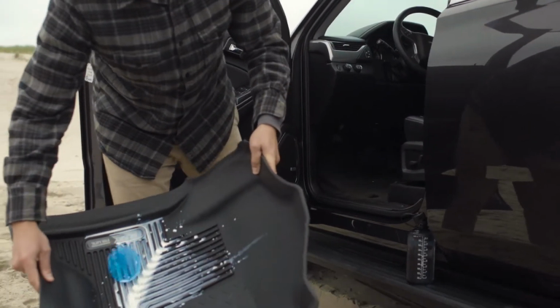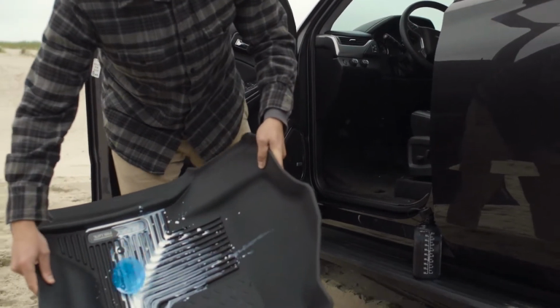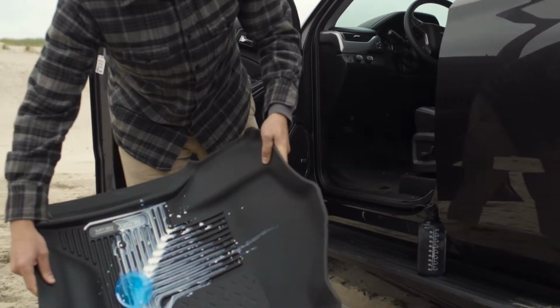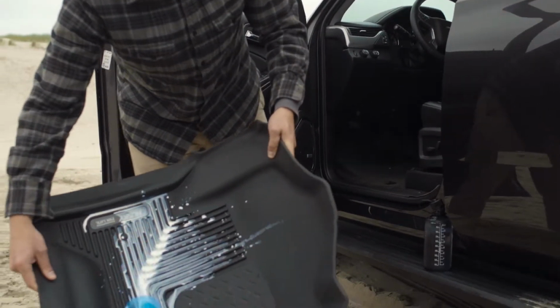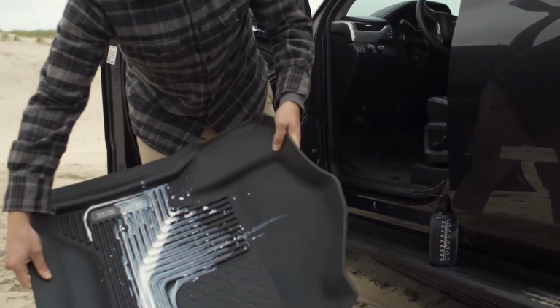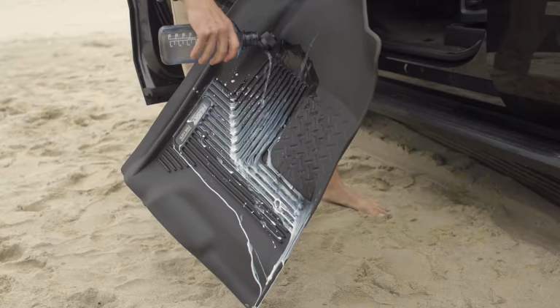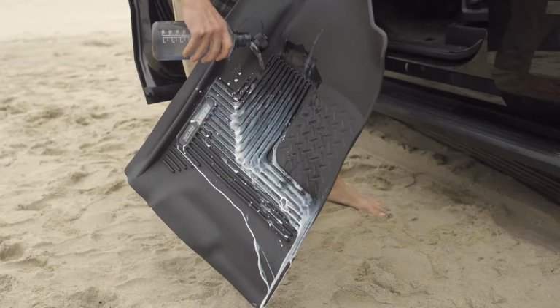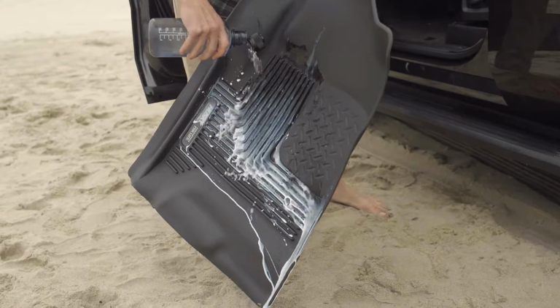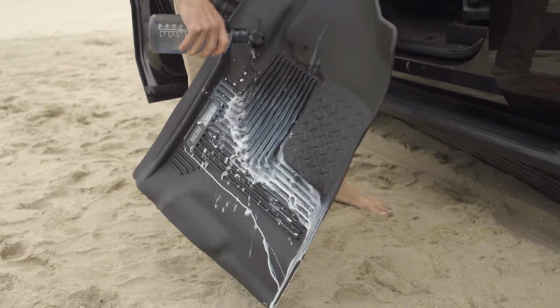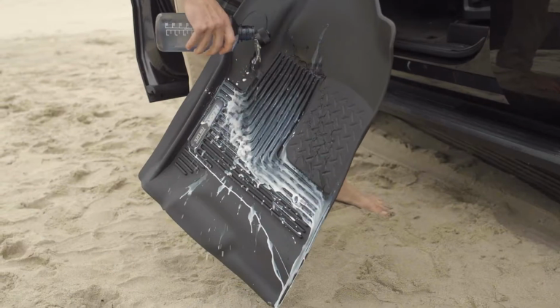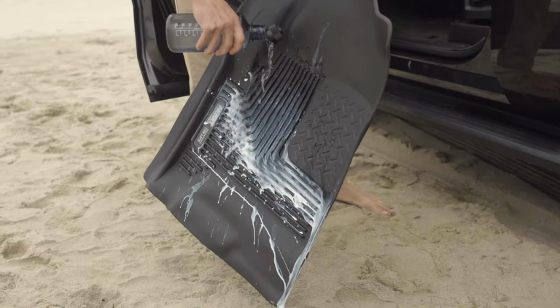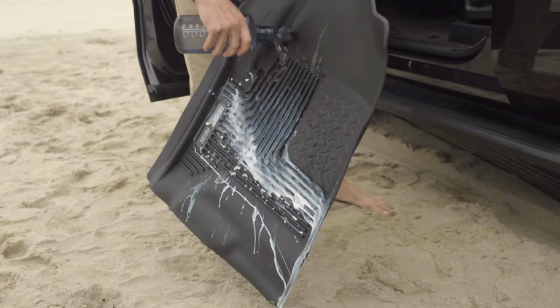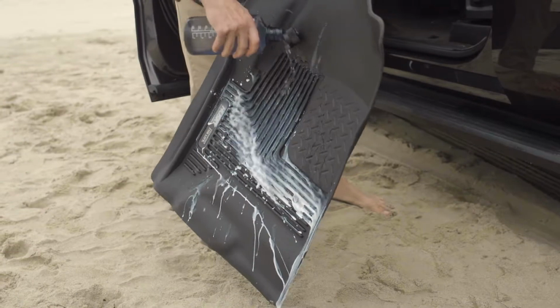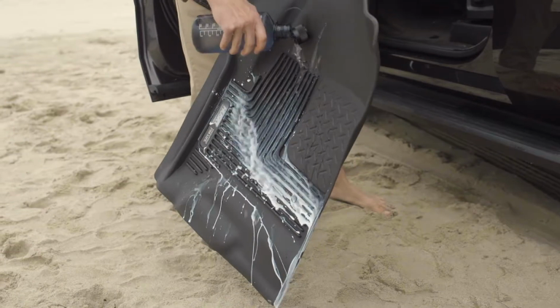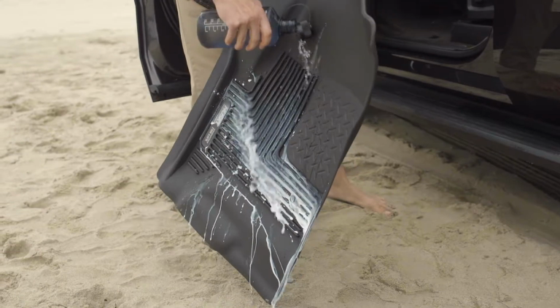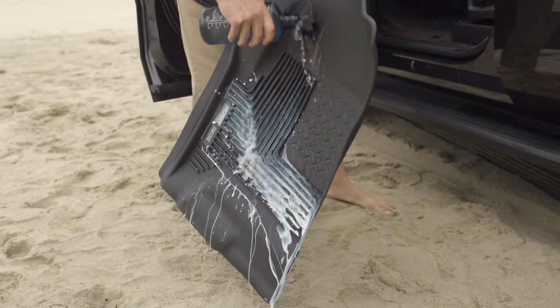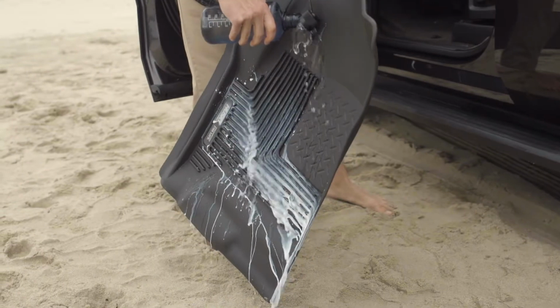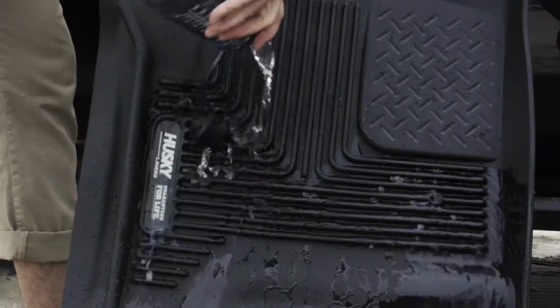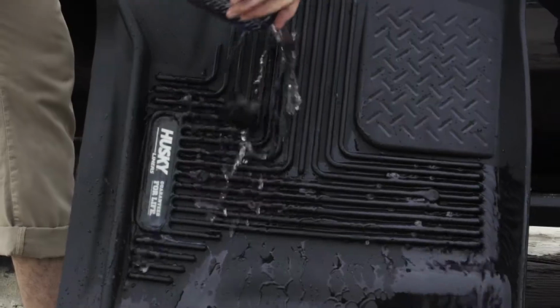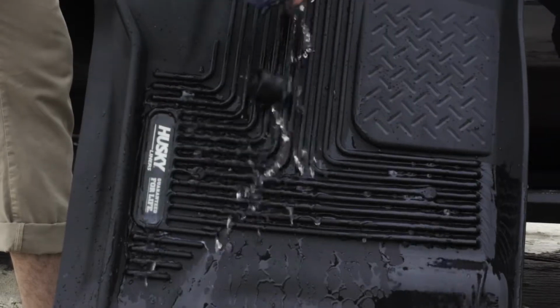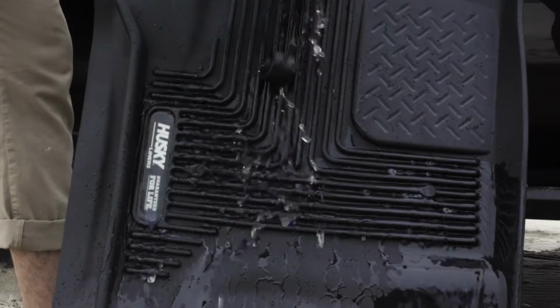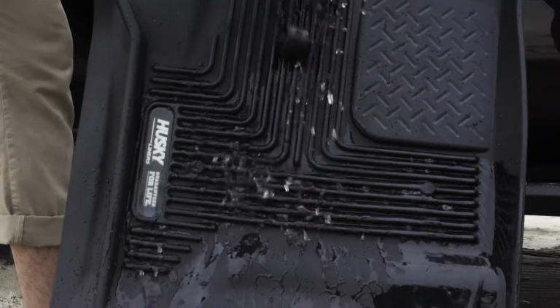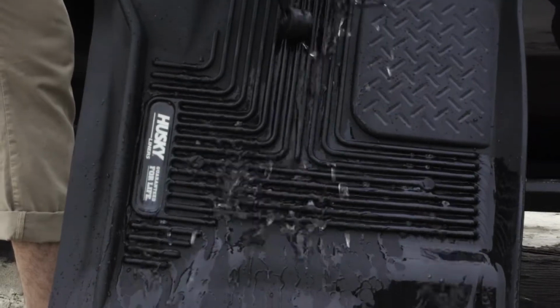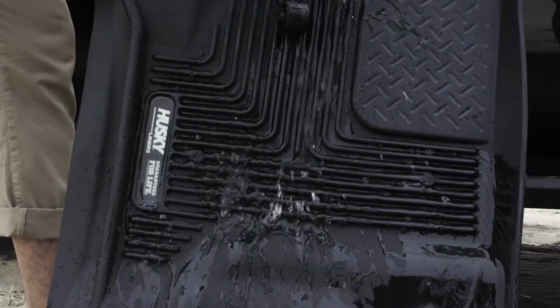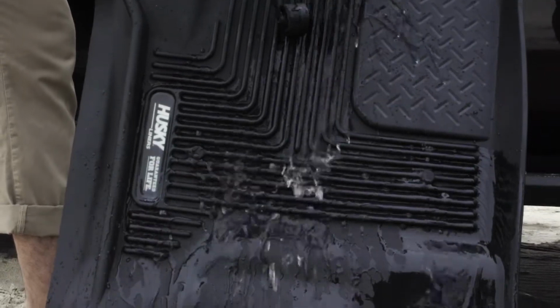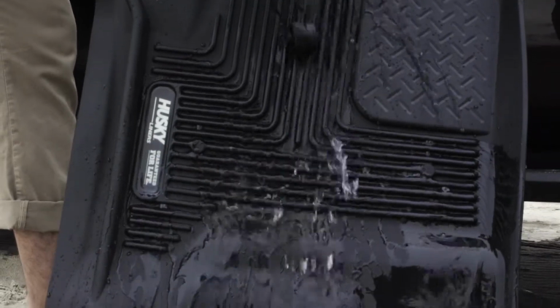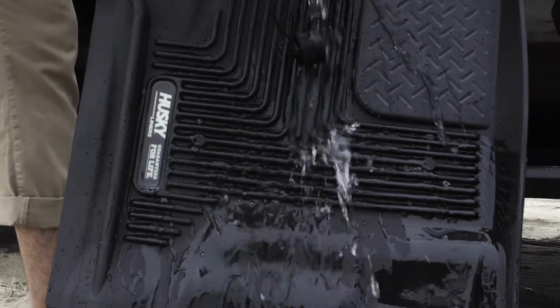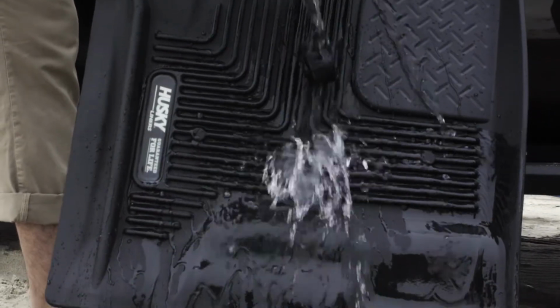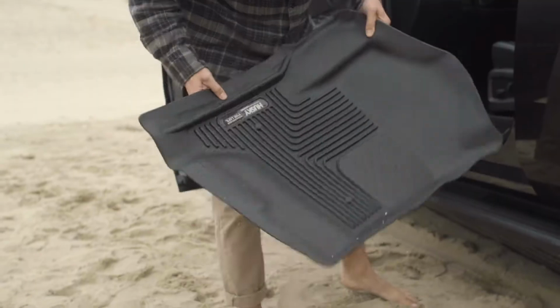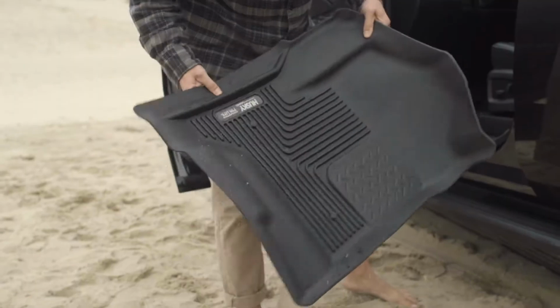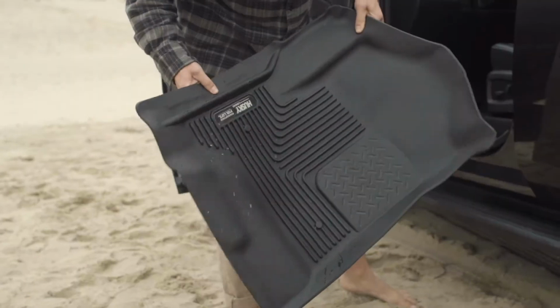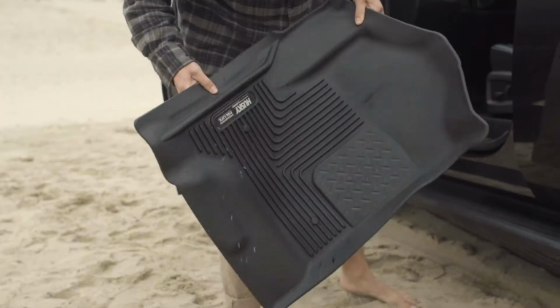Pick the liner up, slide it out, dump it, pour water on it, hose it off, and it's done.